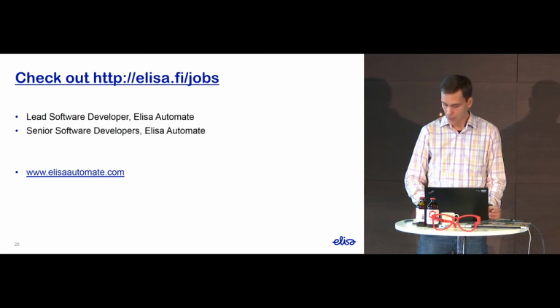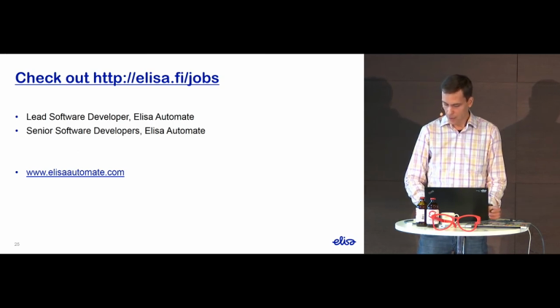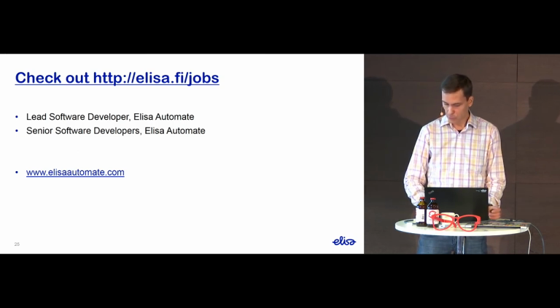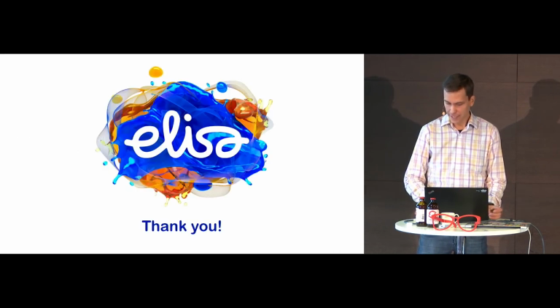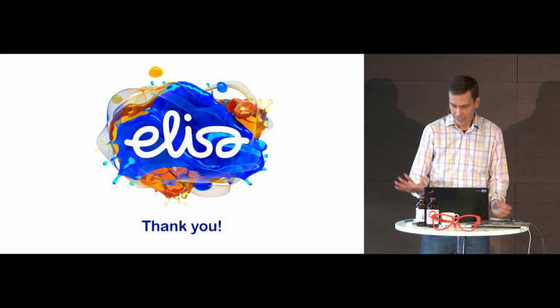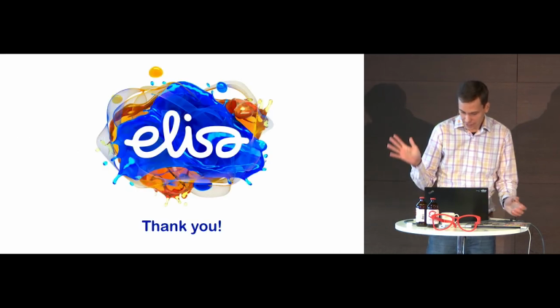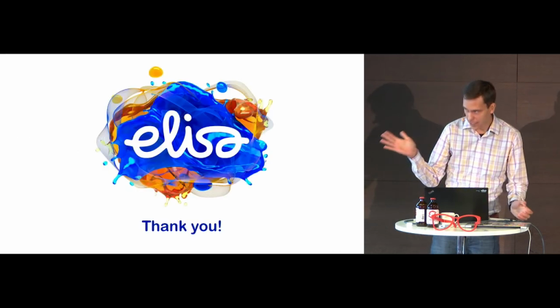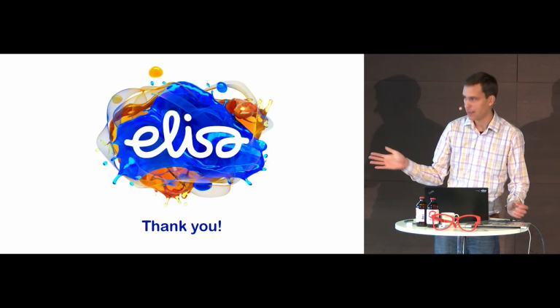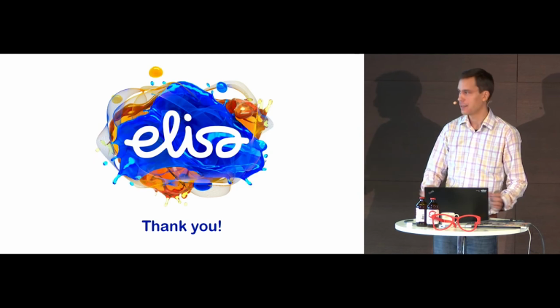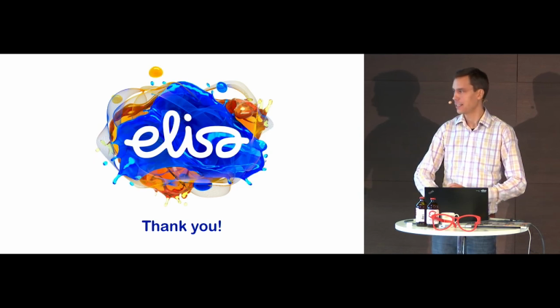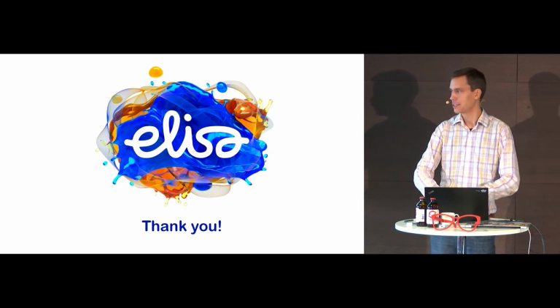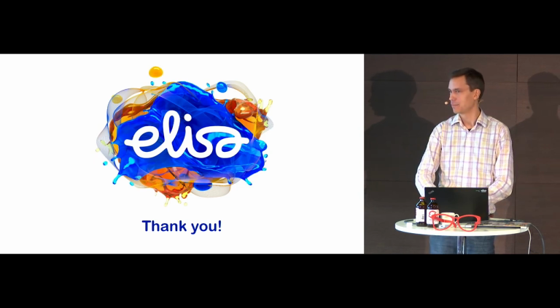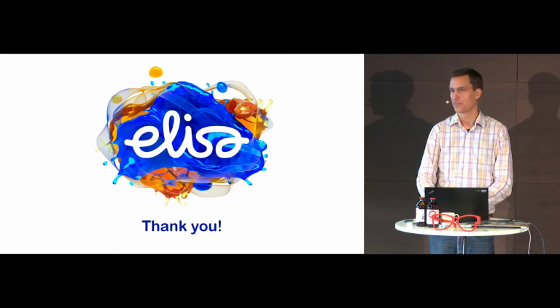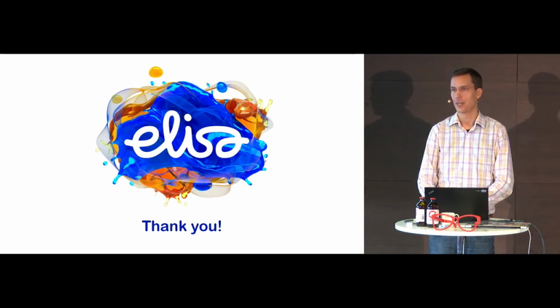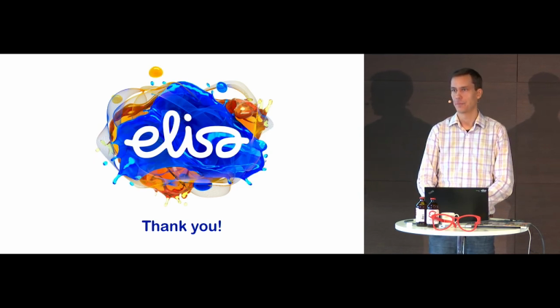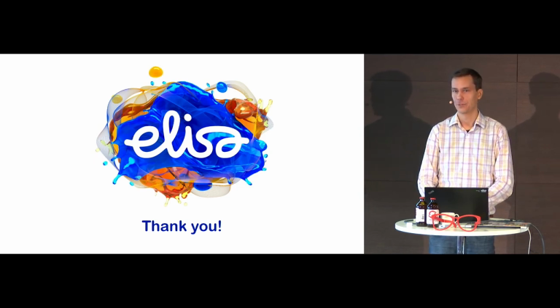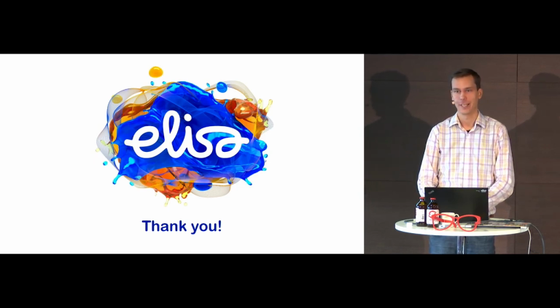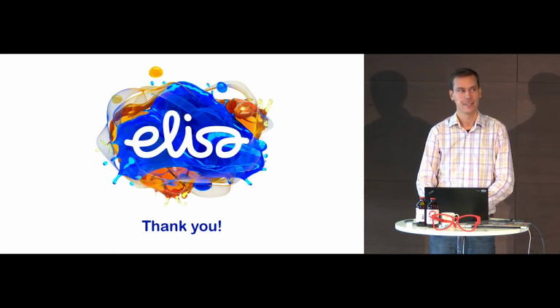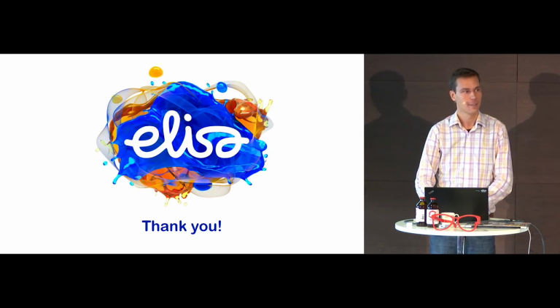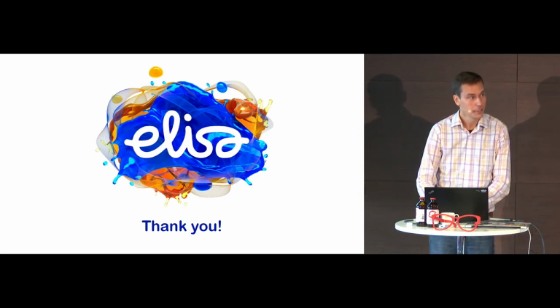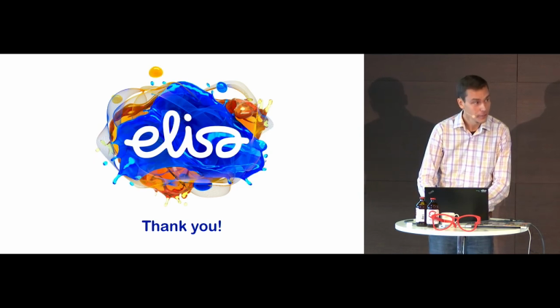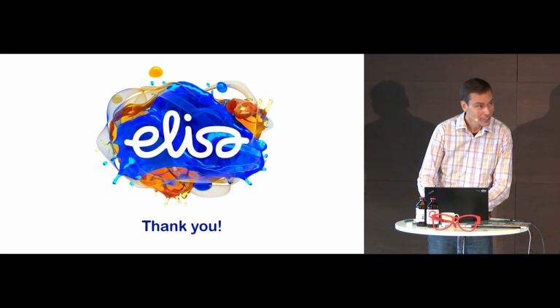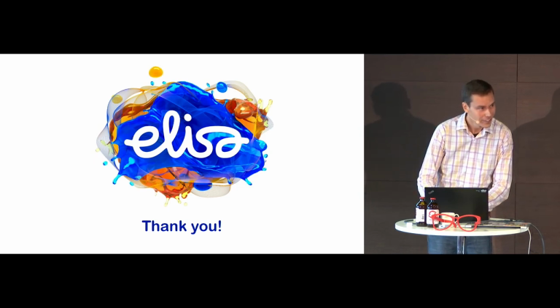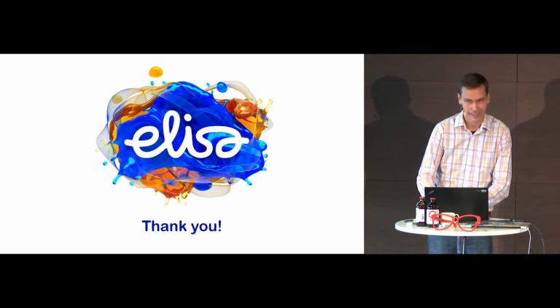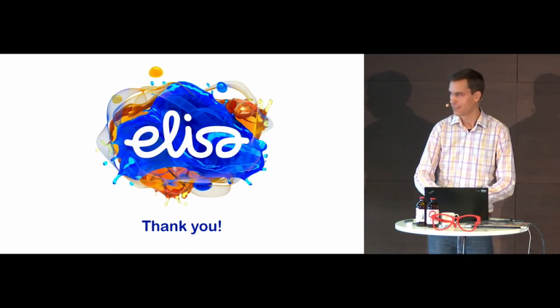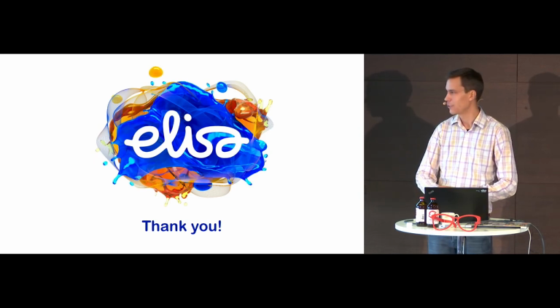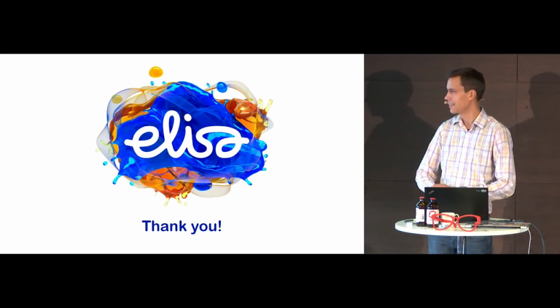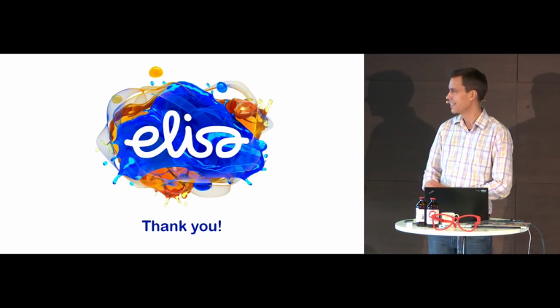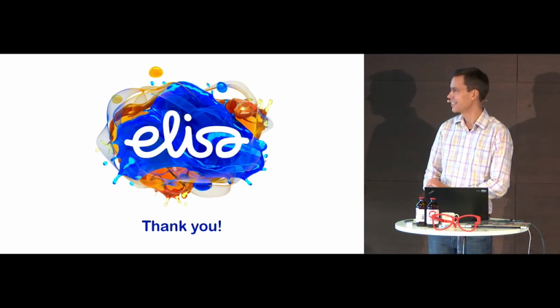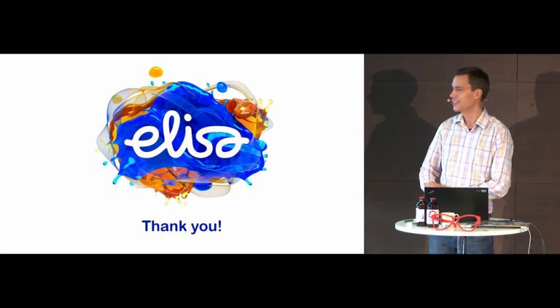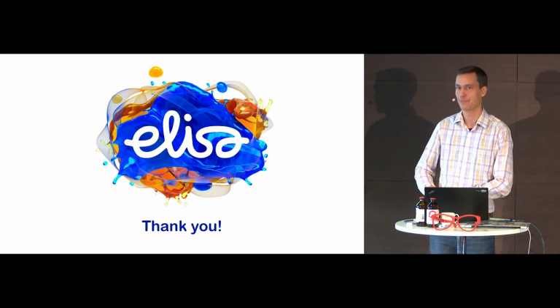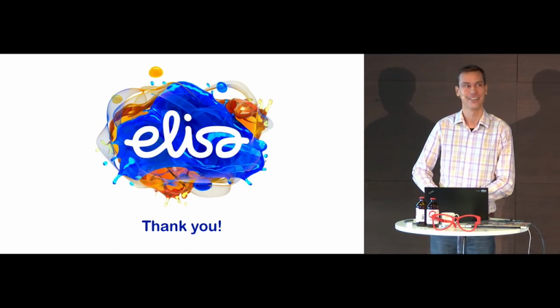With that, I think it's time to say thank you all. It's very nice that you had me here.